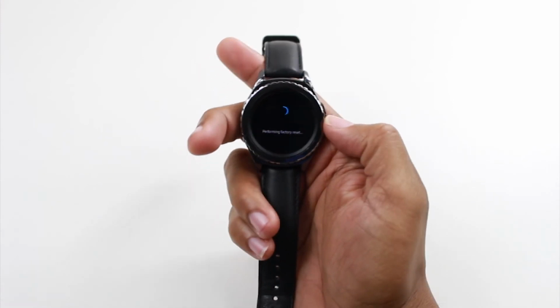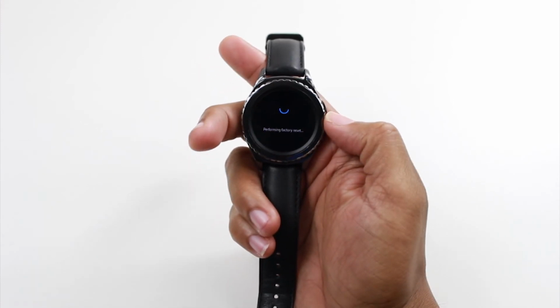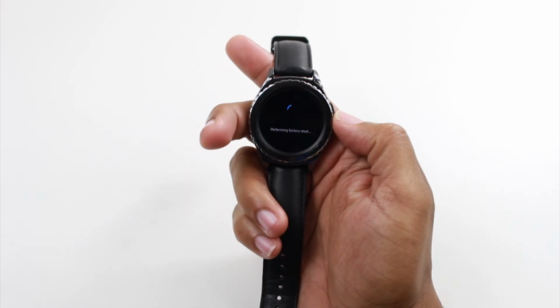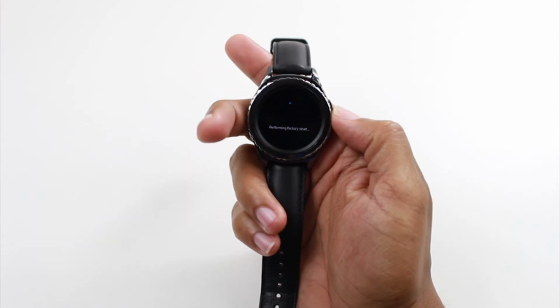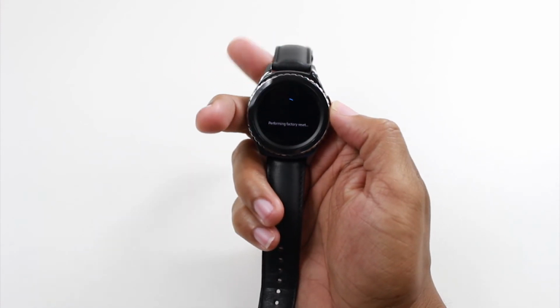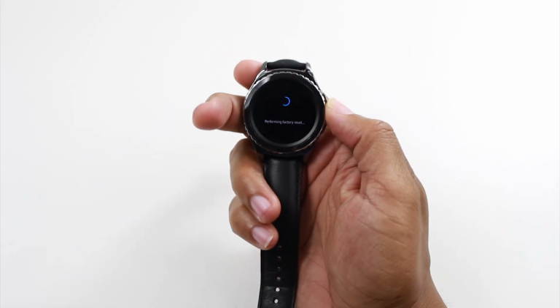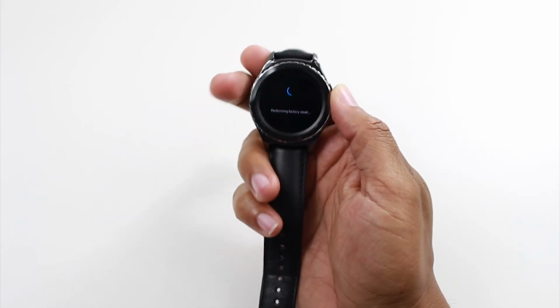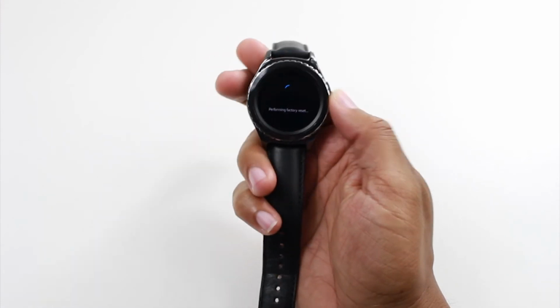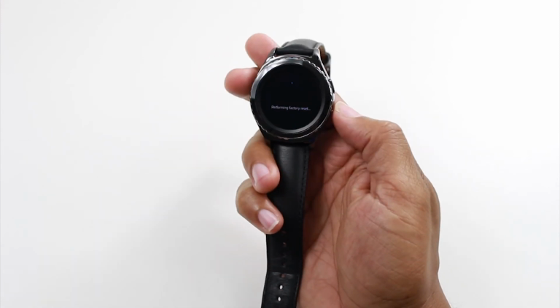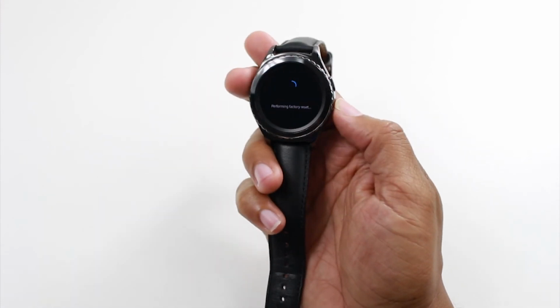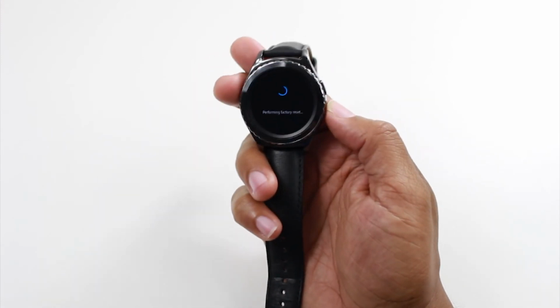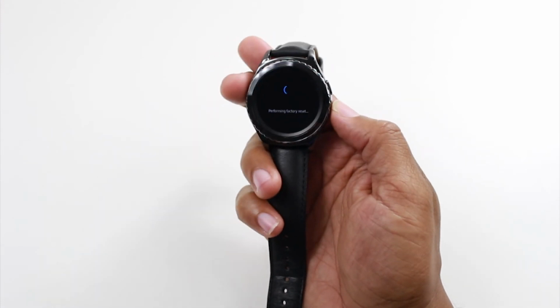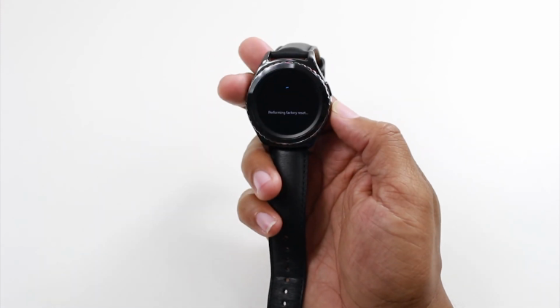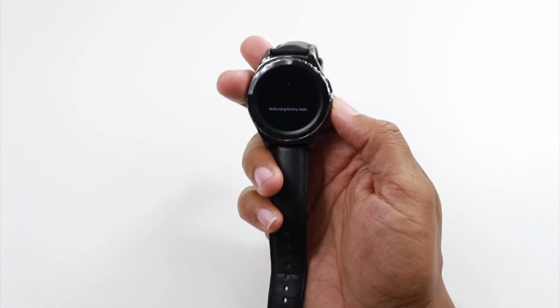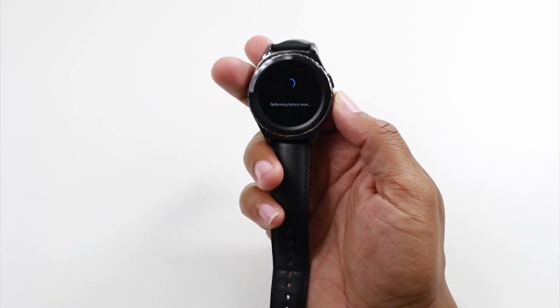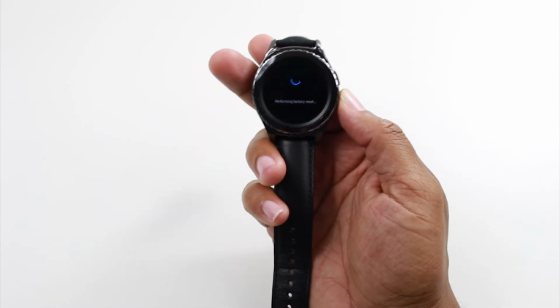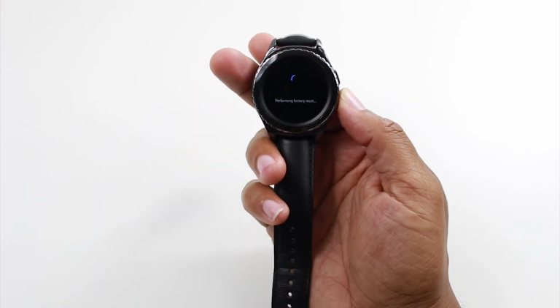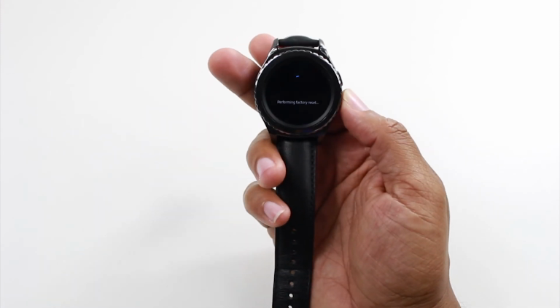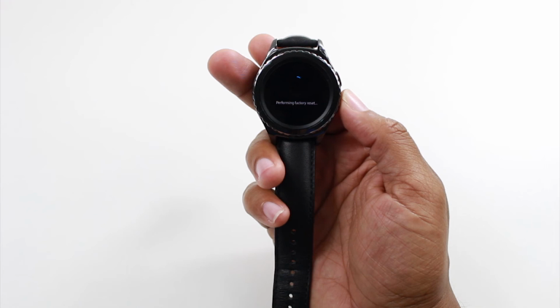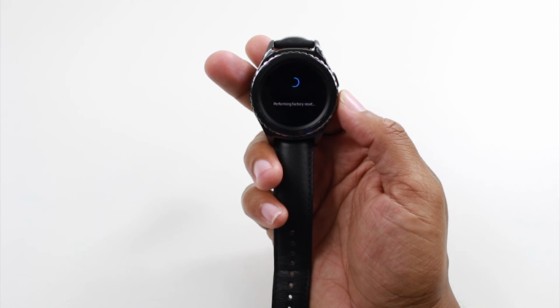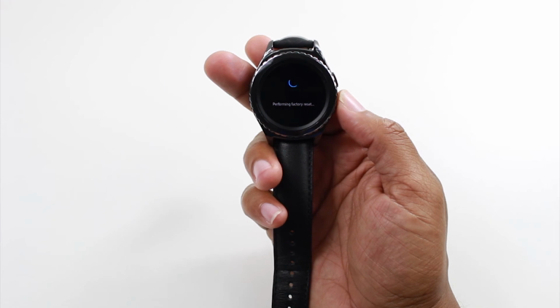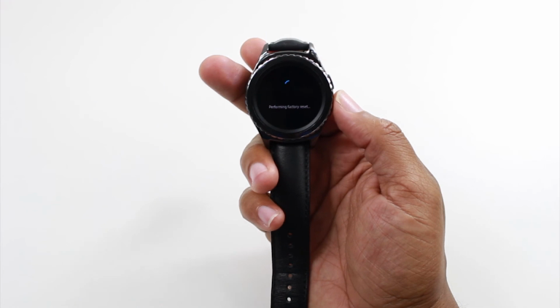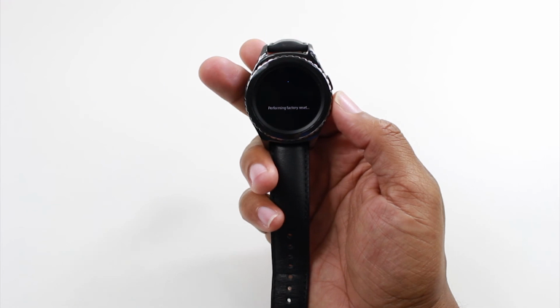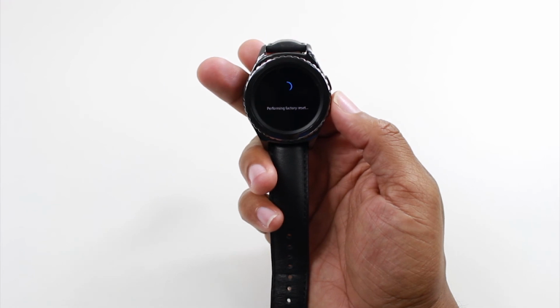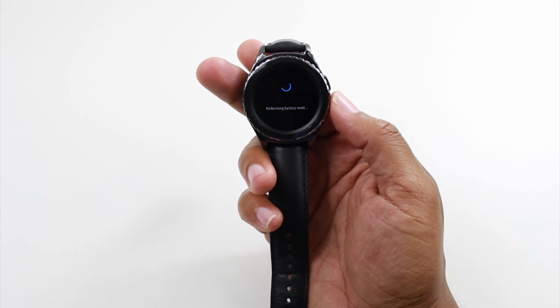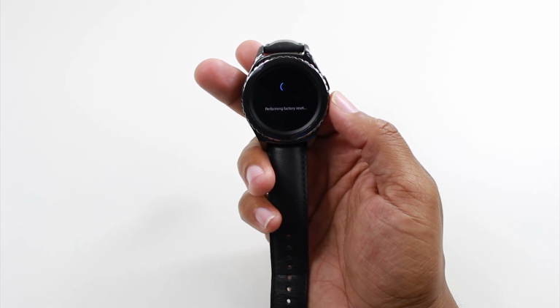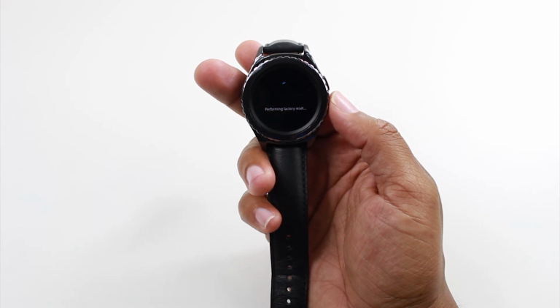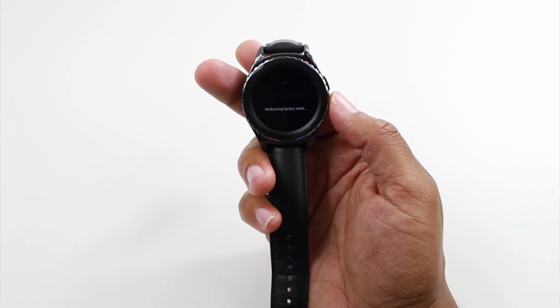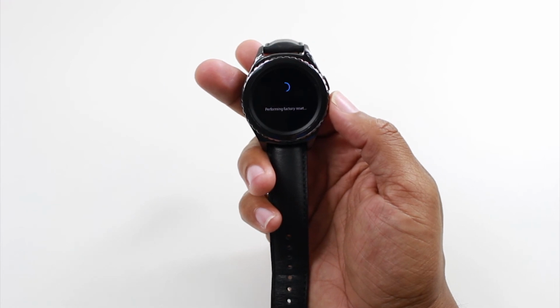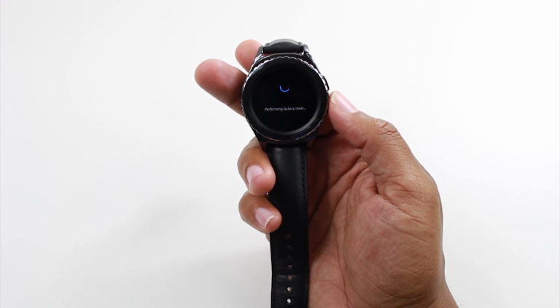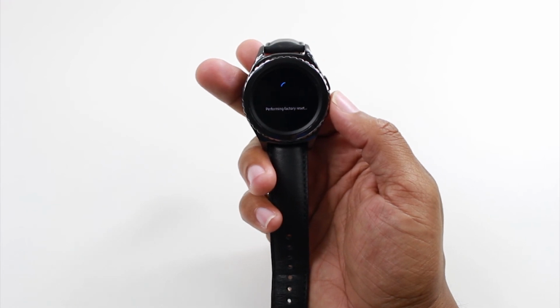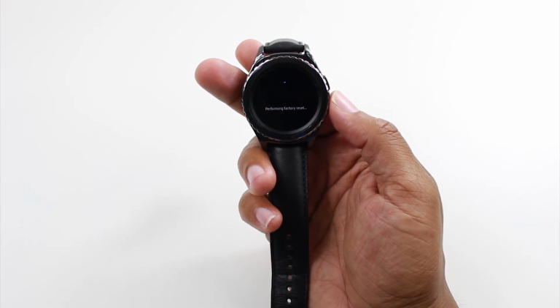This could take up to about five minutes, so just go ahead and put it down, let it do its thing, and when you come back you should be good to go.